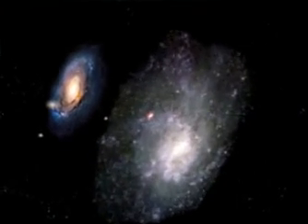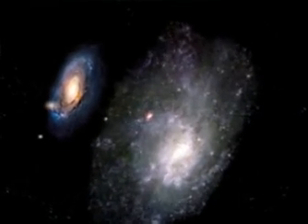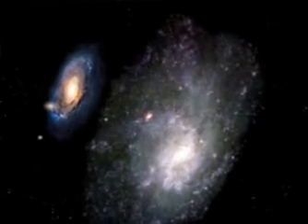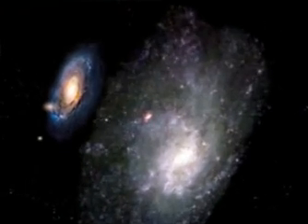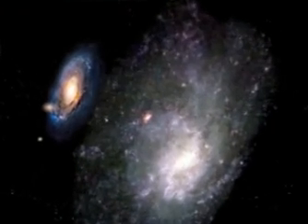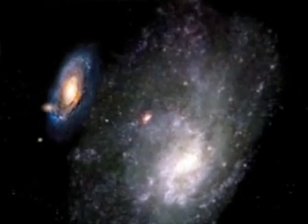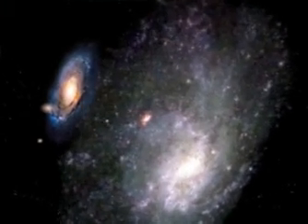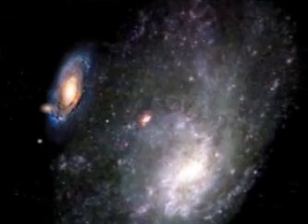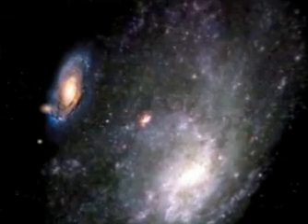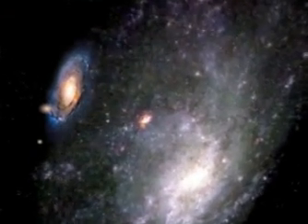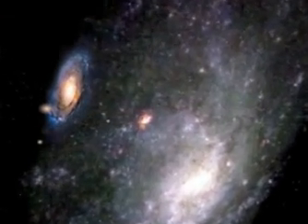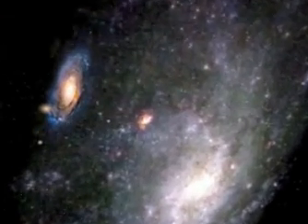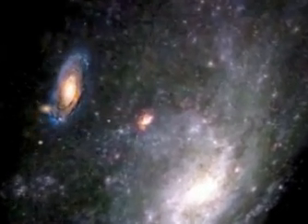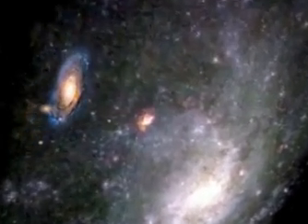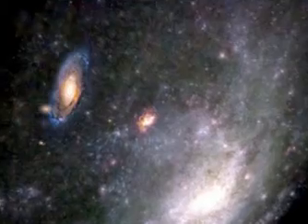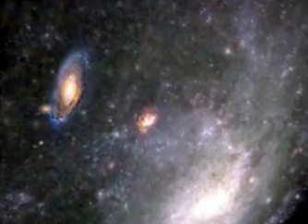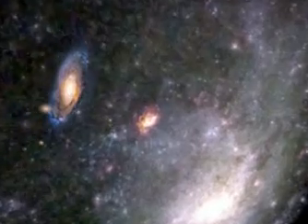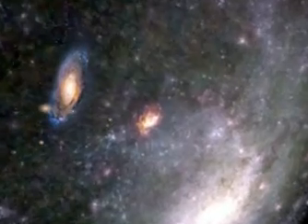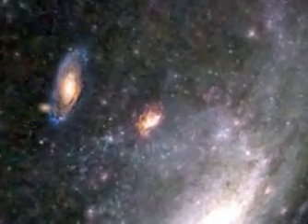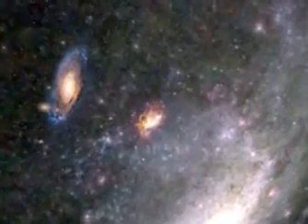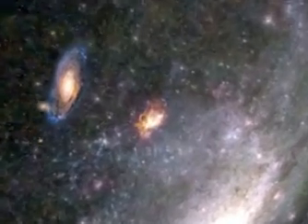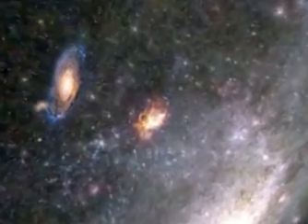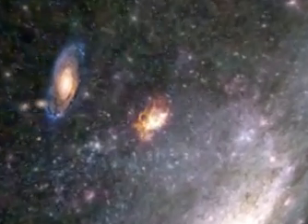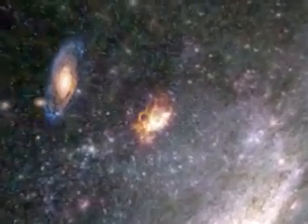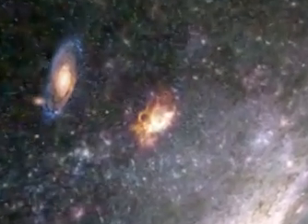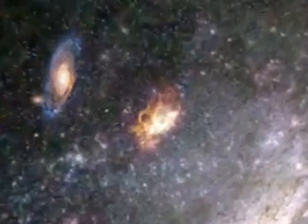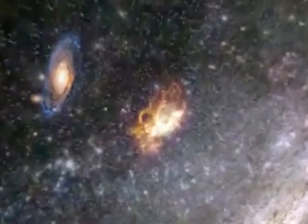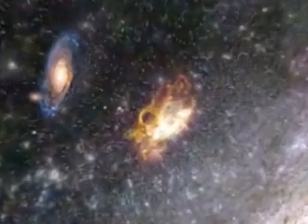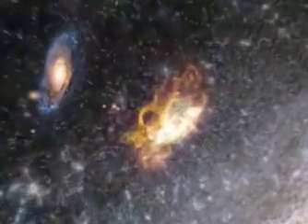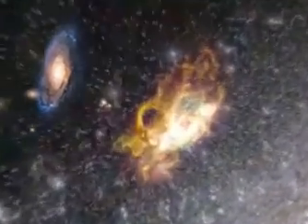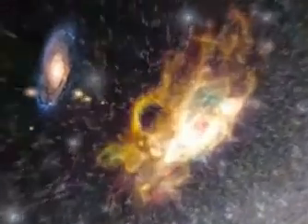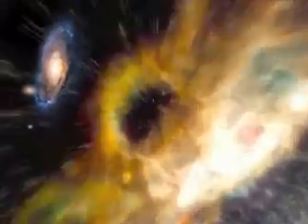As we pass through this glowing gas cloud in M33, we're now 2 million light years from home.